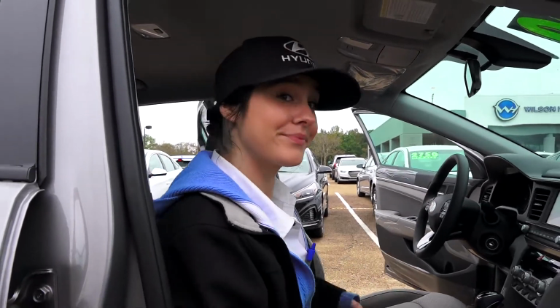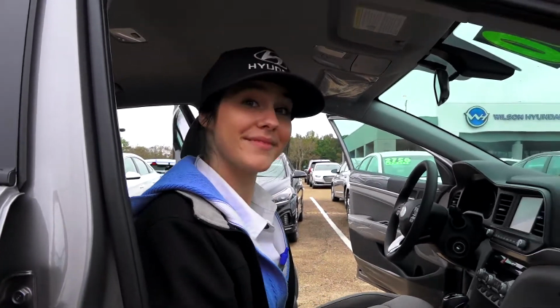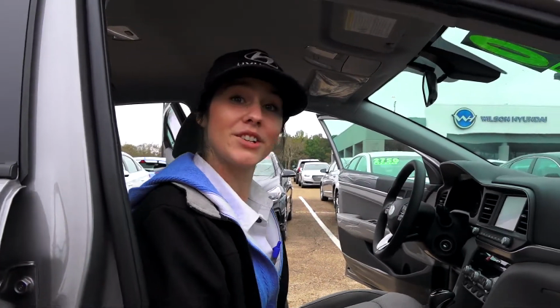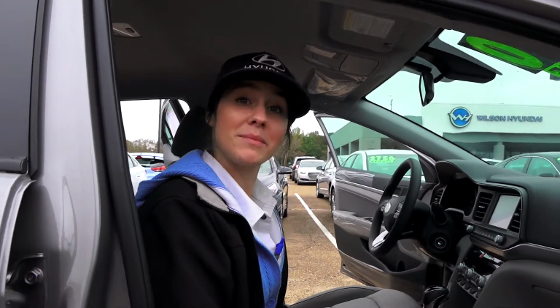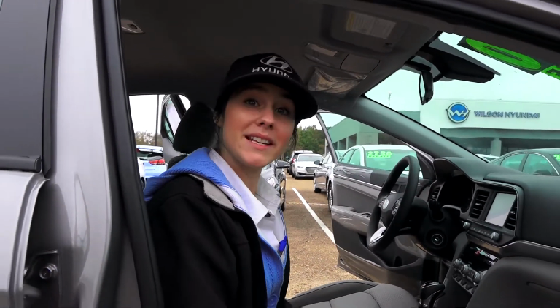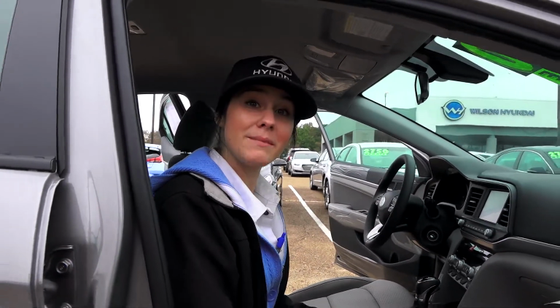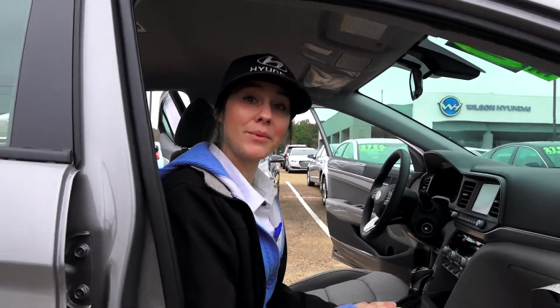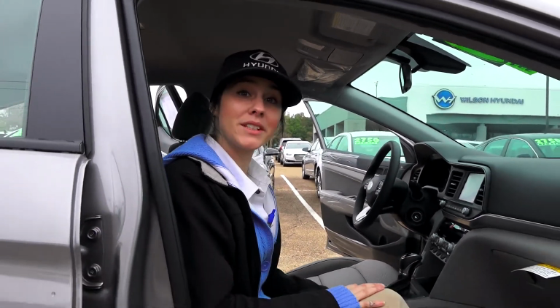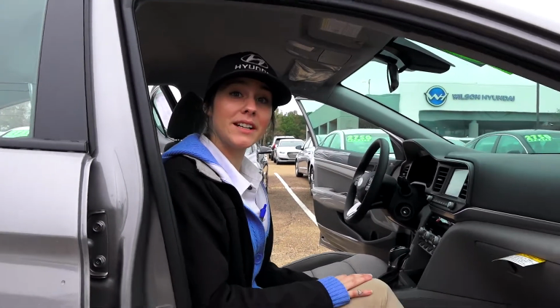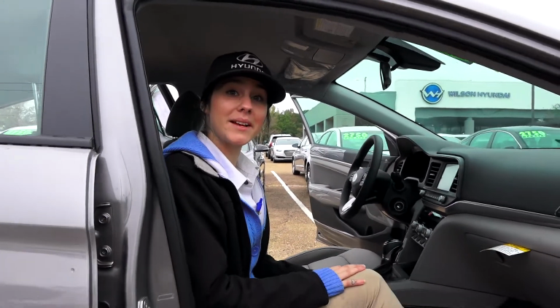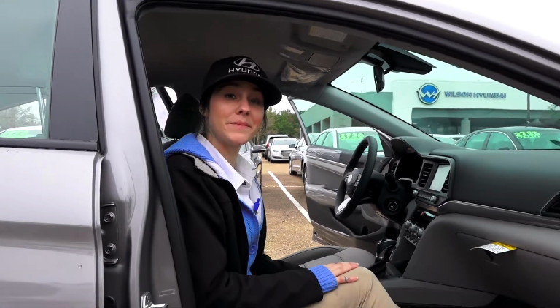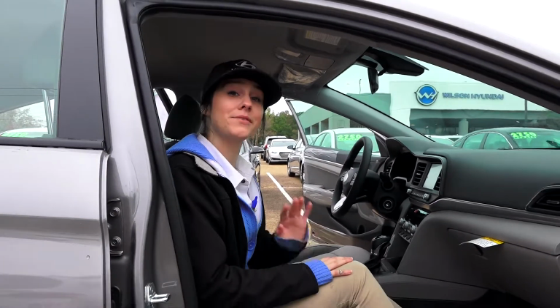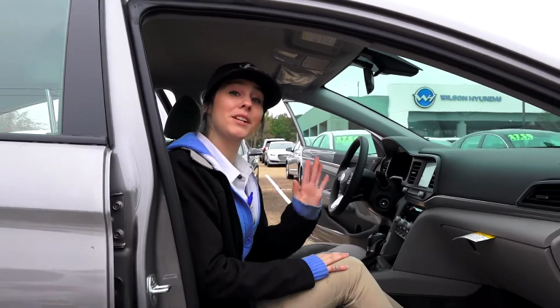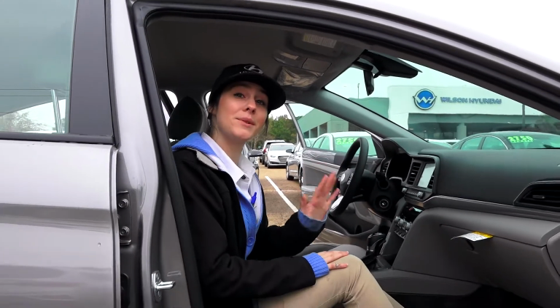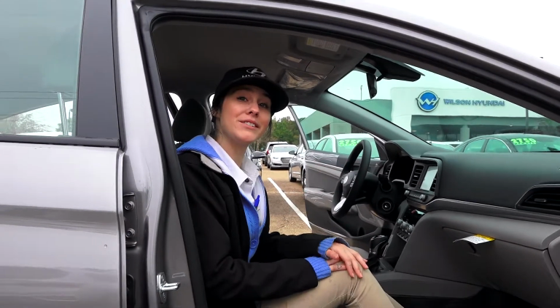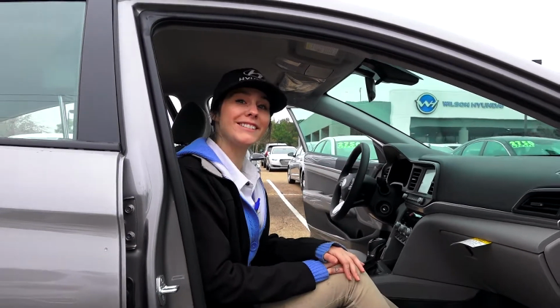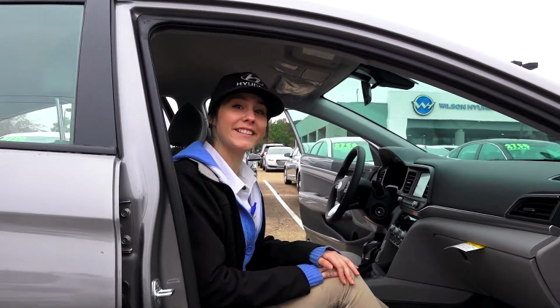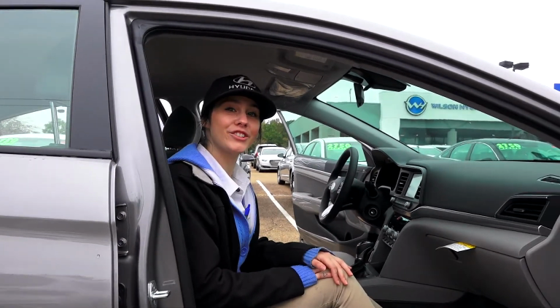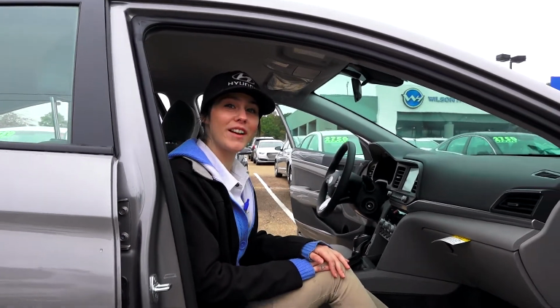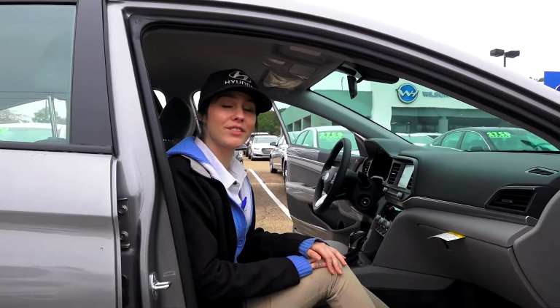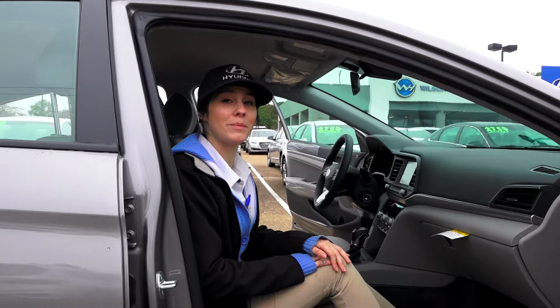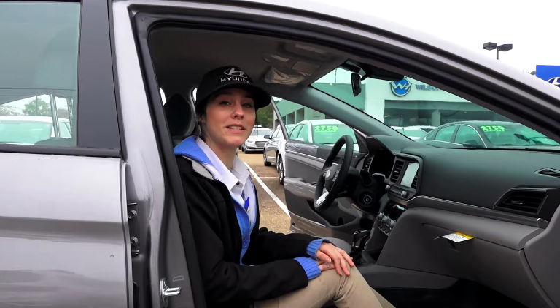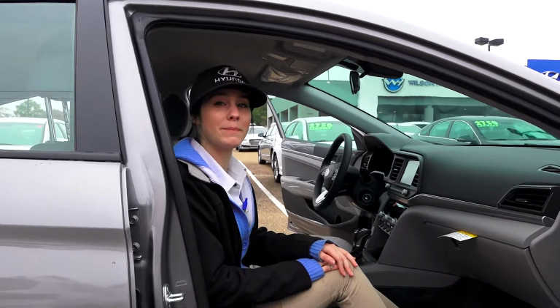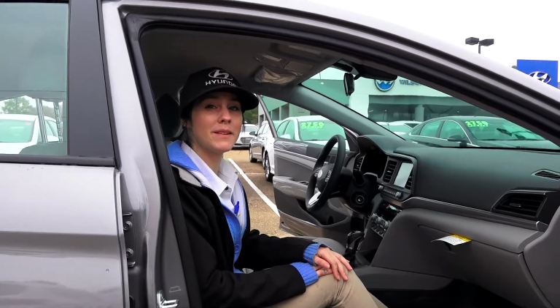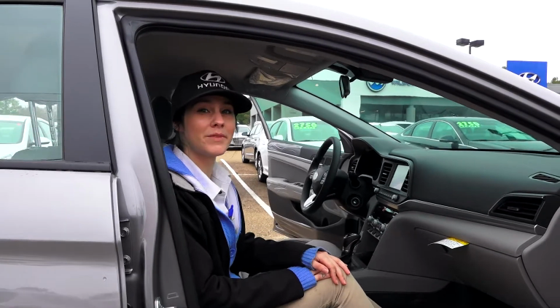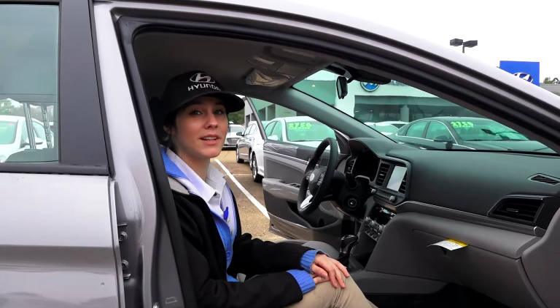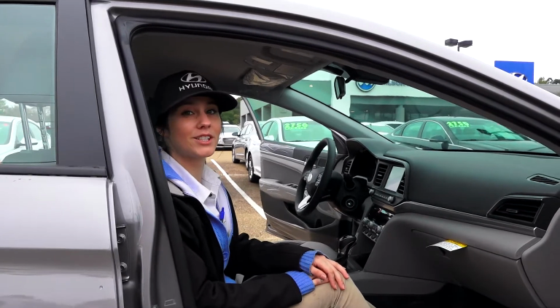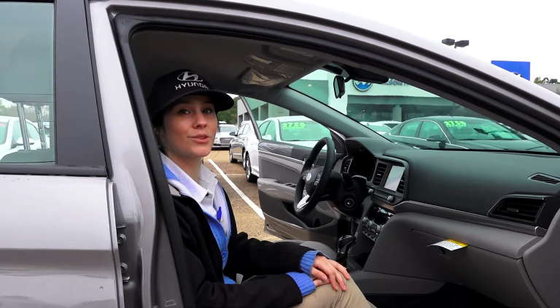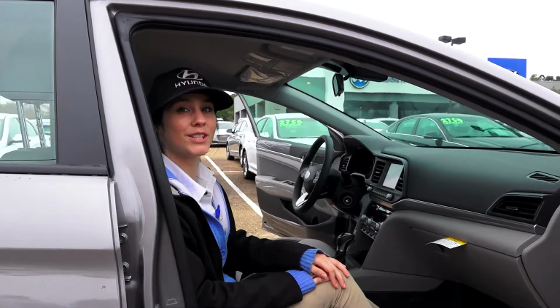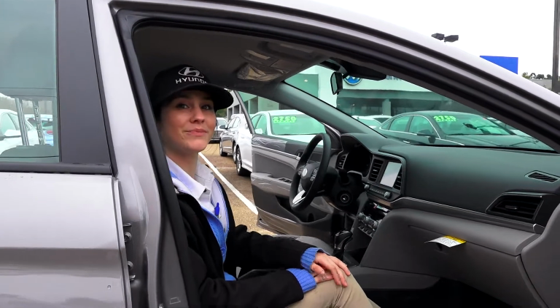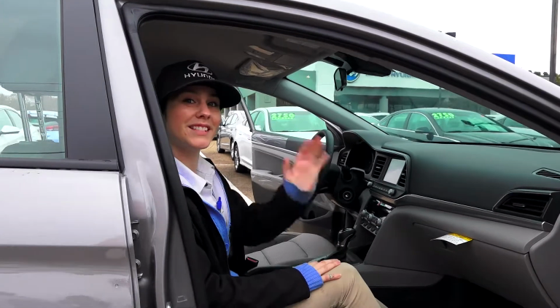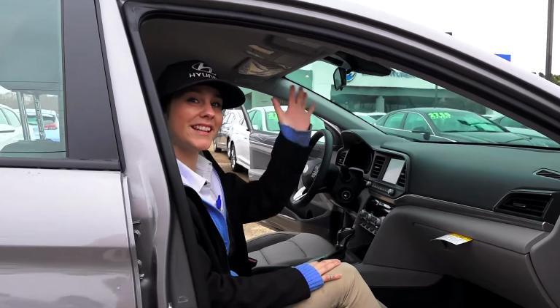Come see Kim at Wilson Hyundai. It's 4200 Lakeland Drive, Flowood, Mississippi 39232. See you then.